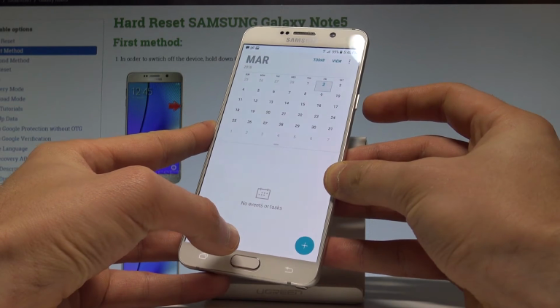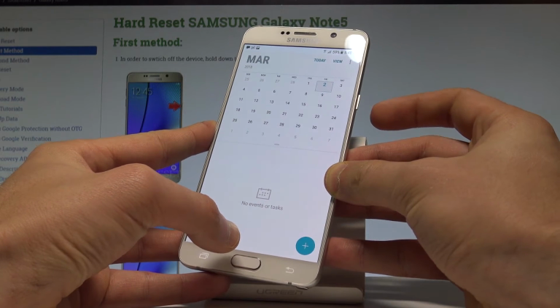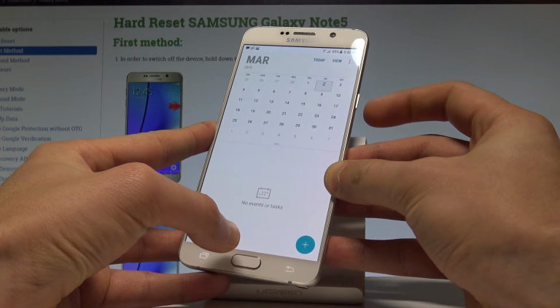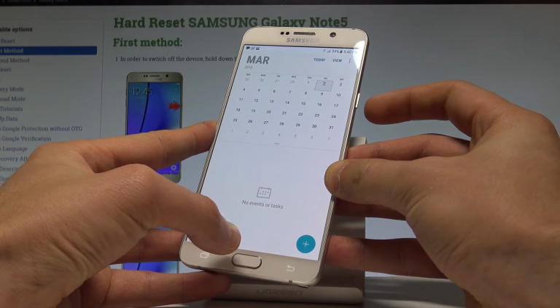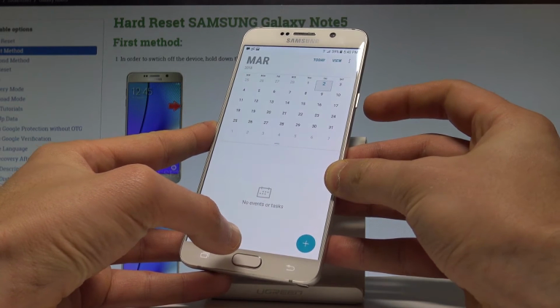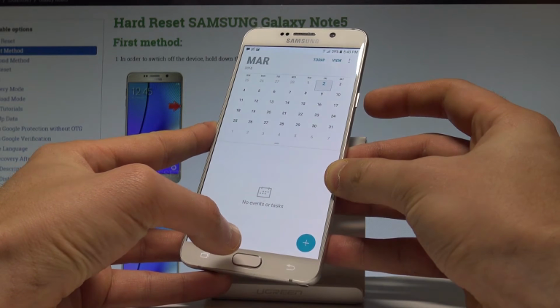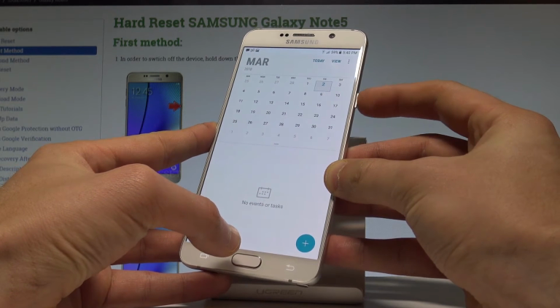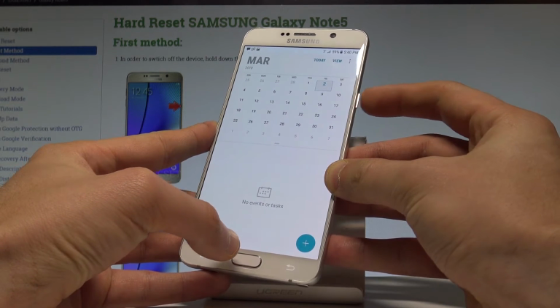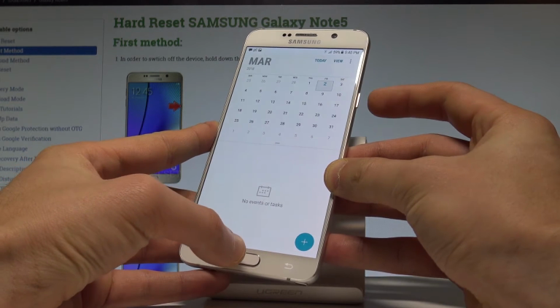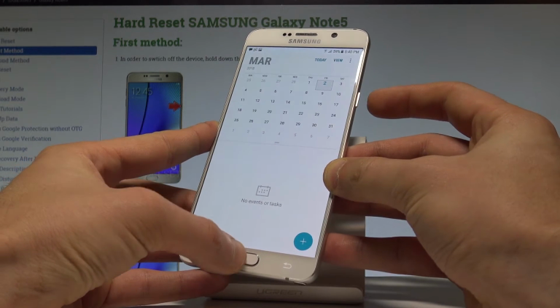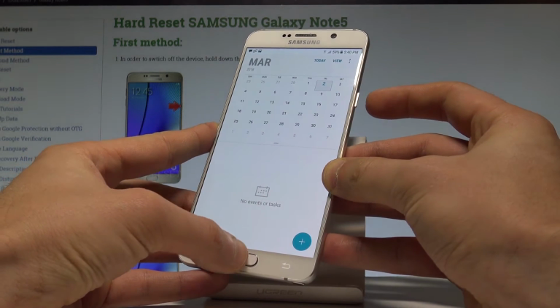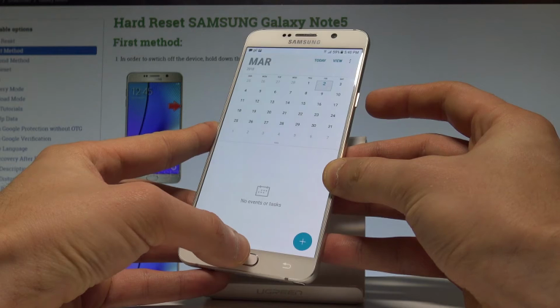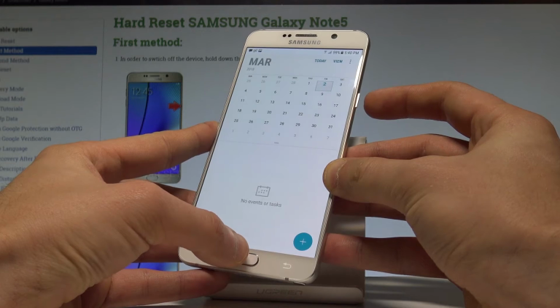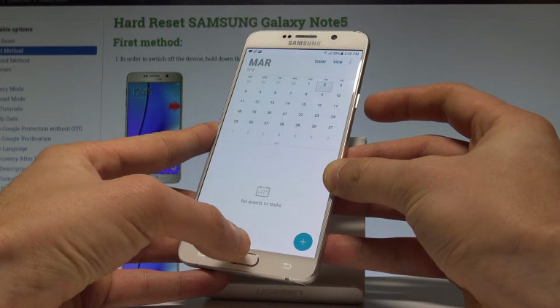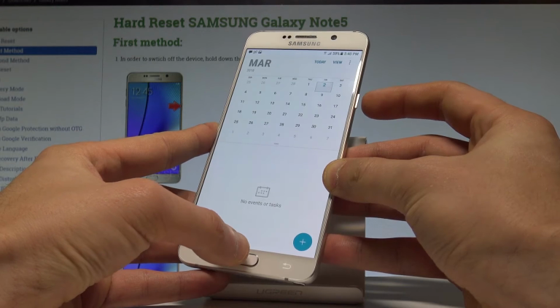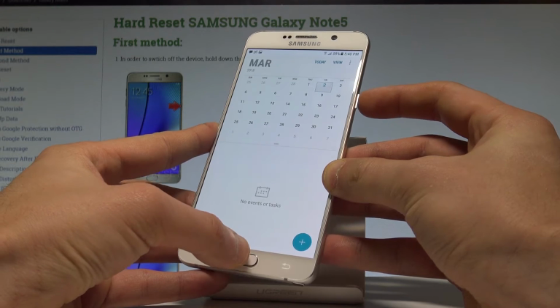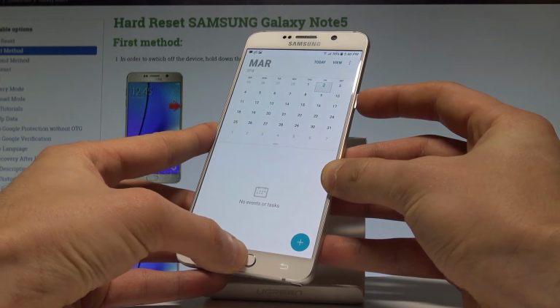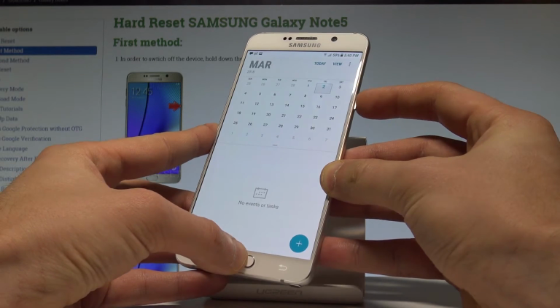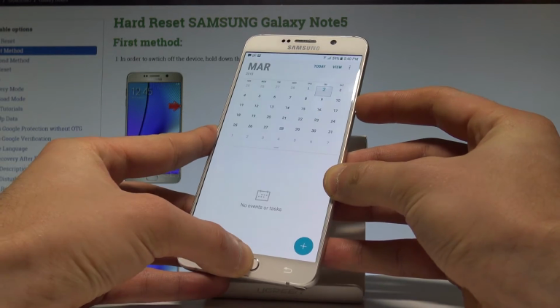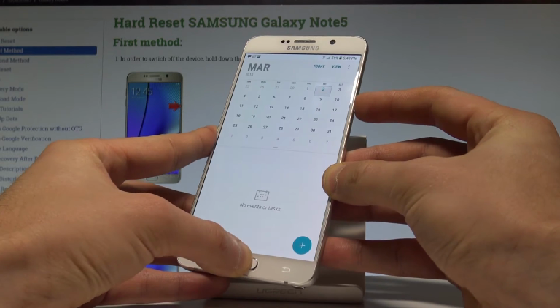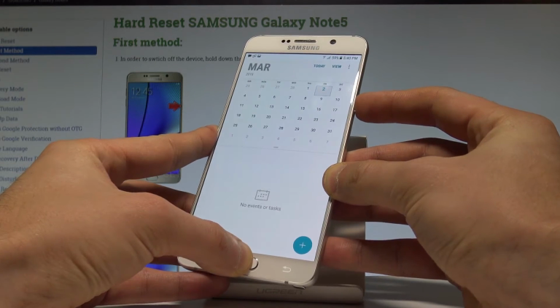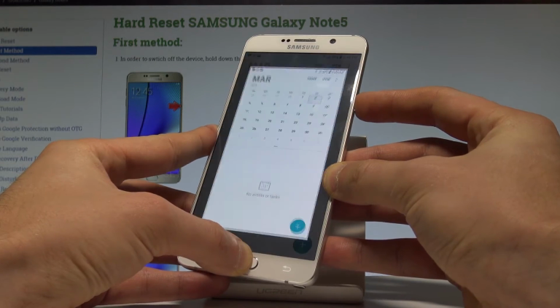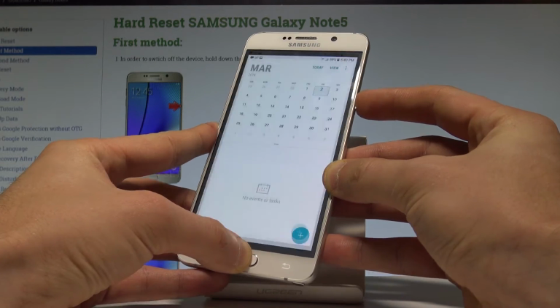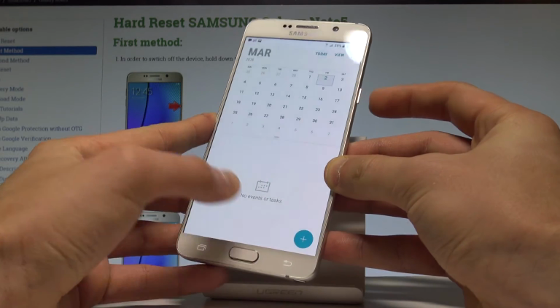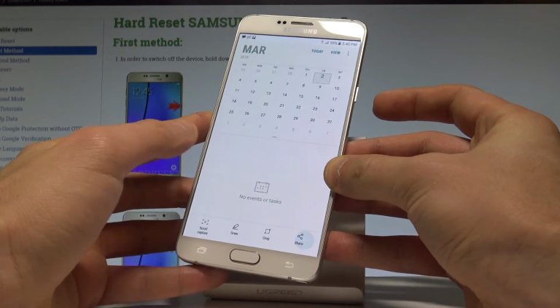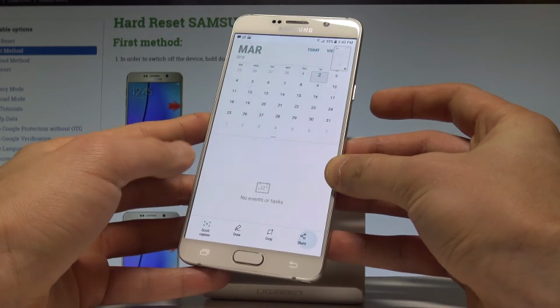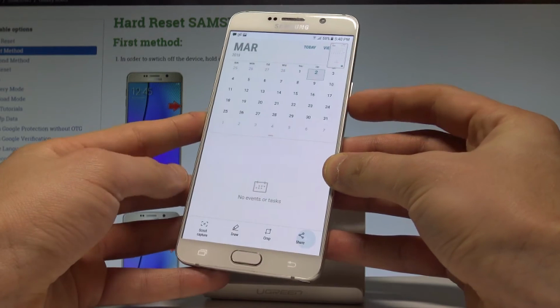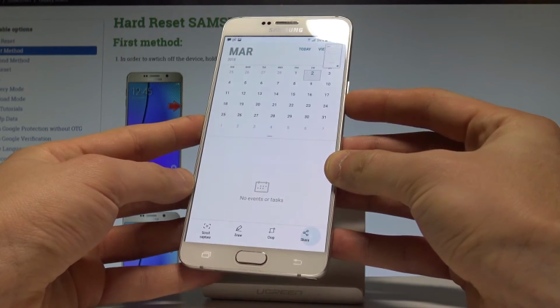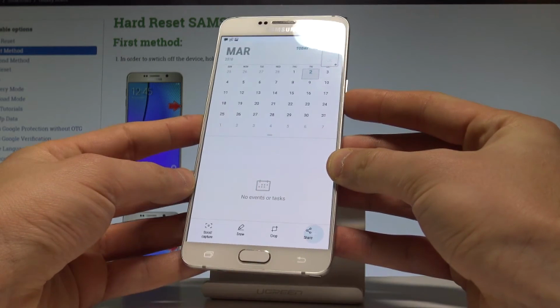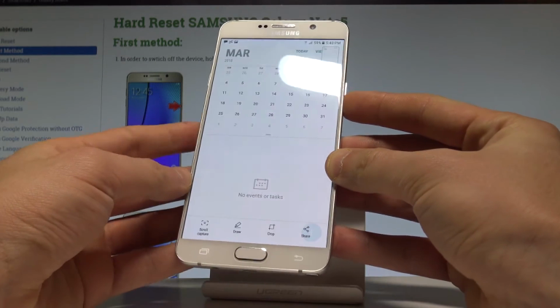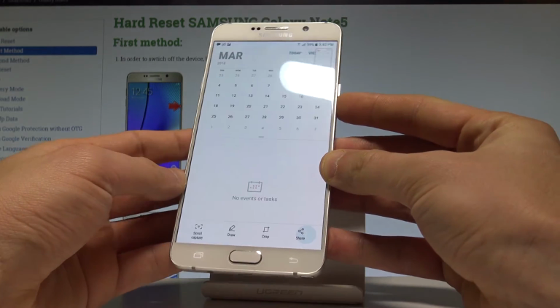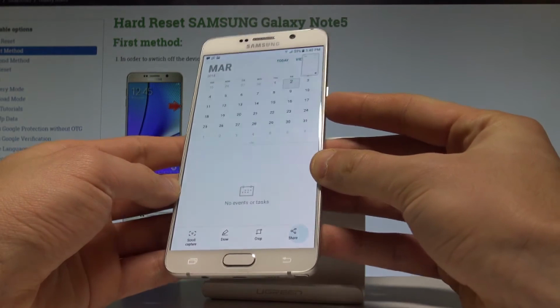So let's press together the power key and home button for about 1-2 seconds, and as you can see, you just captured the following screen.